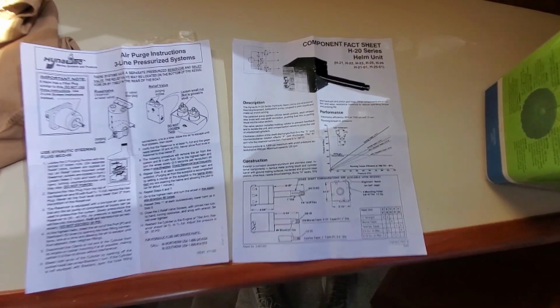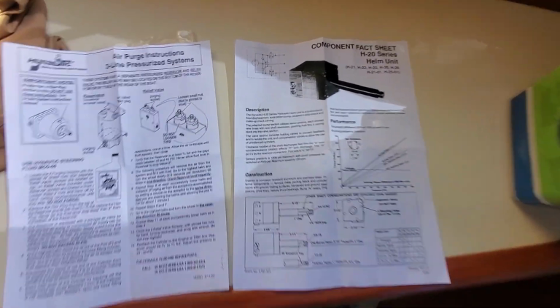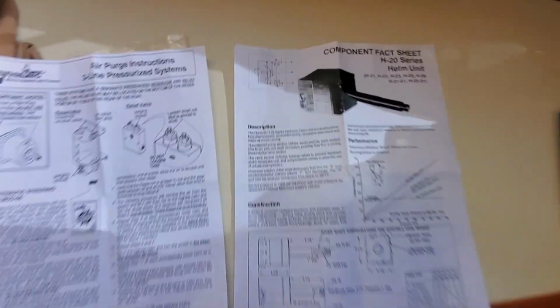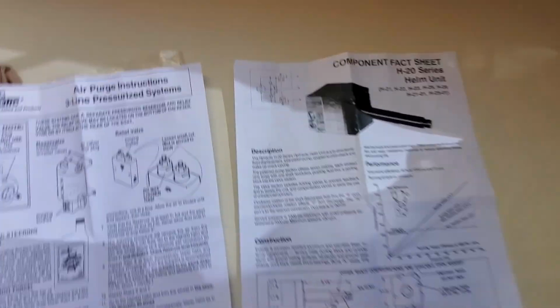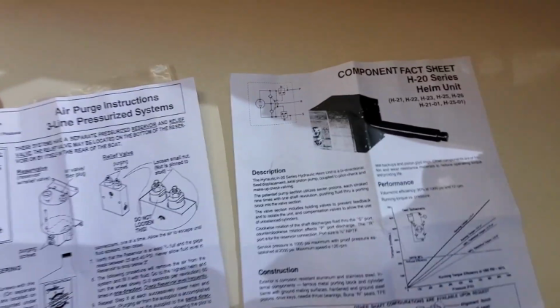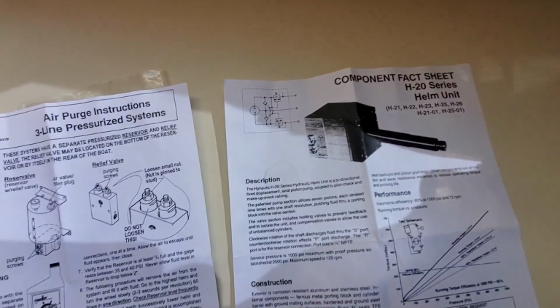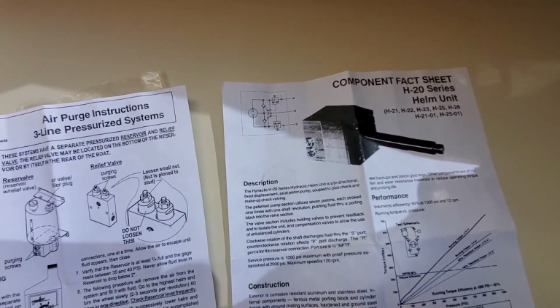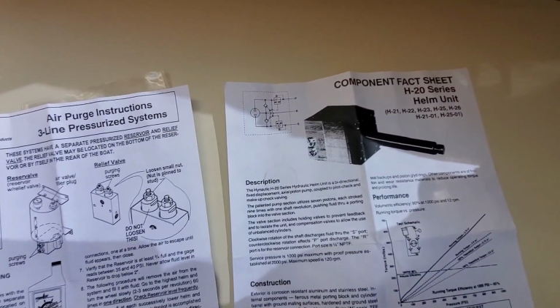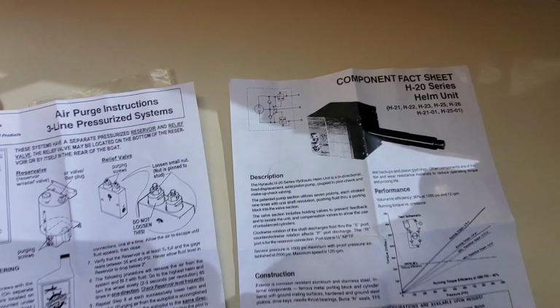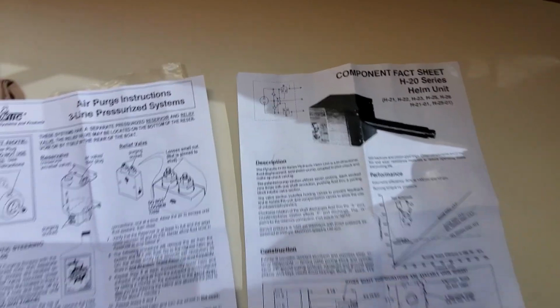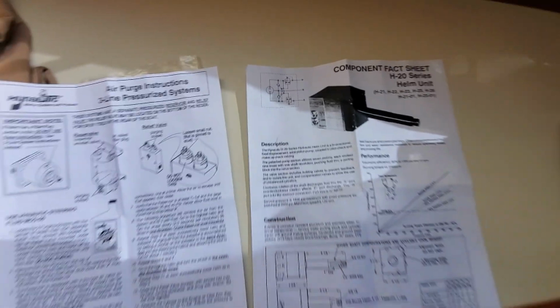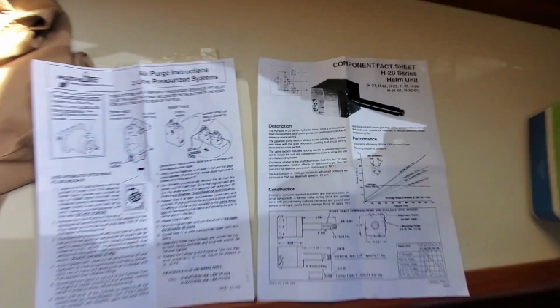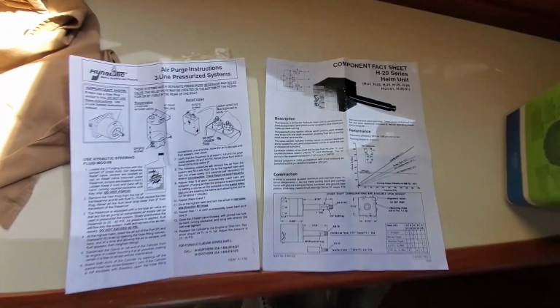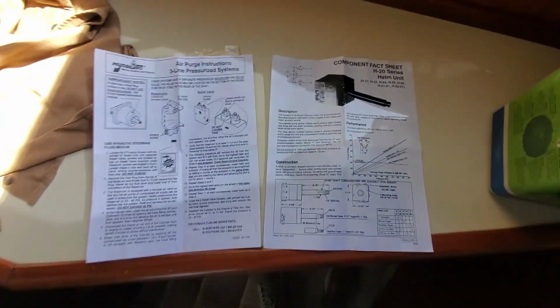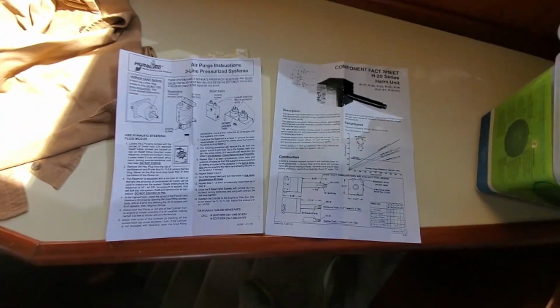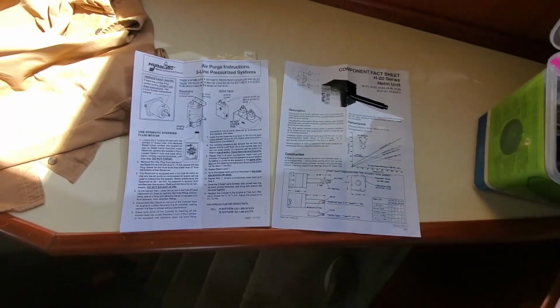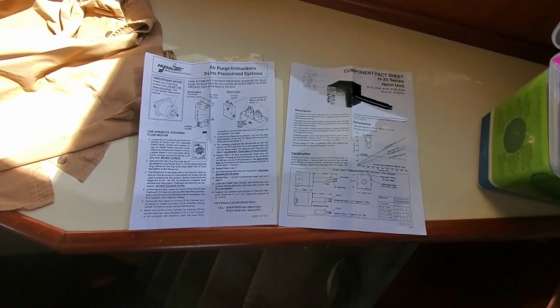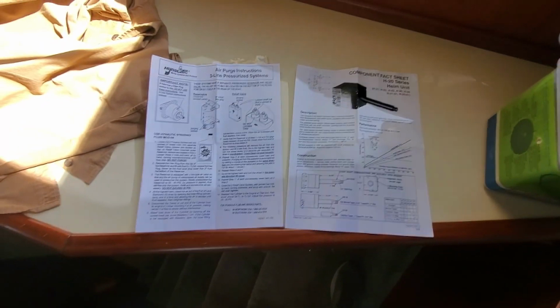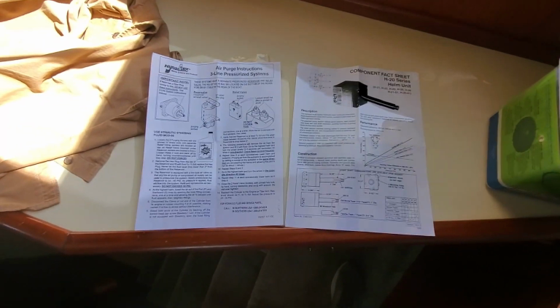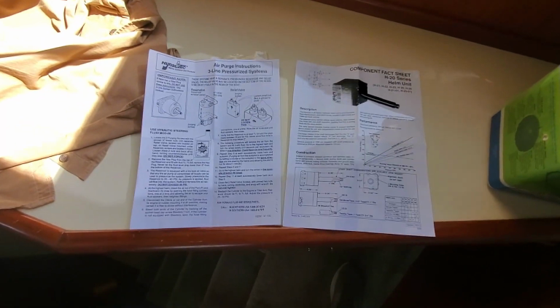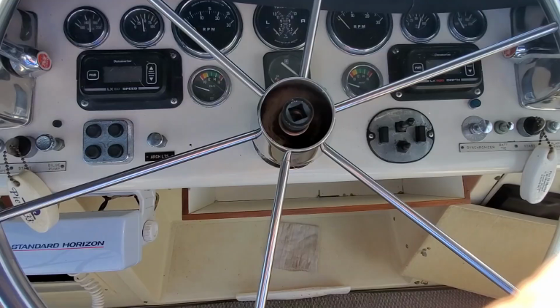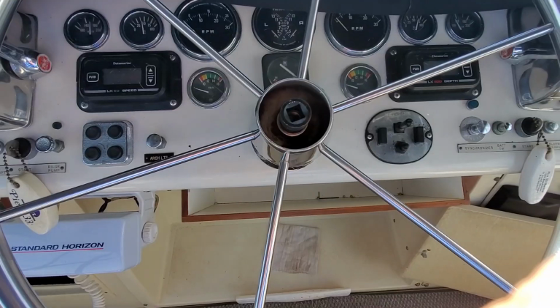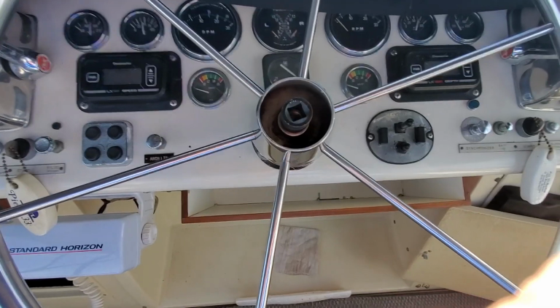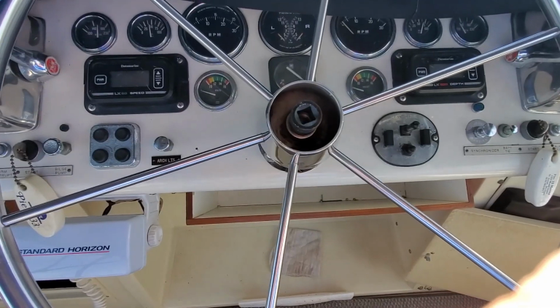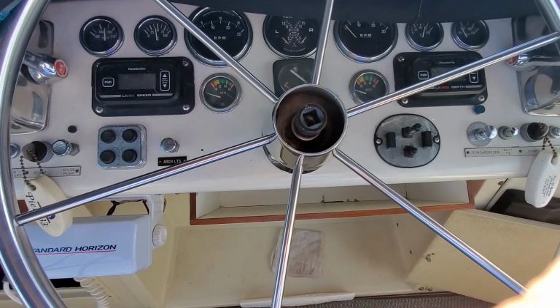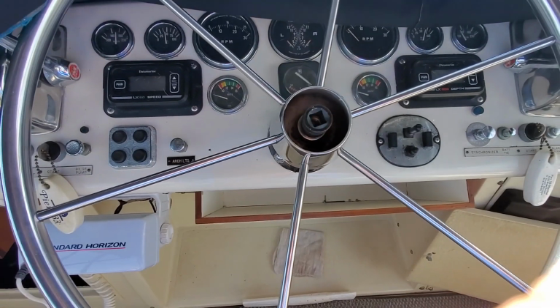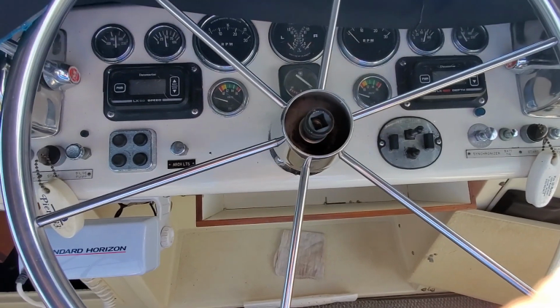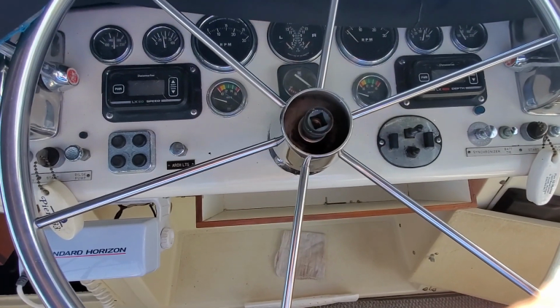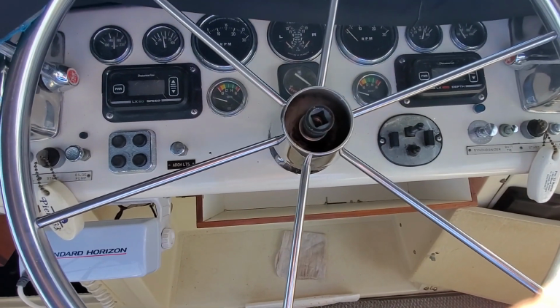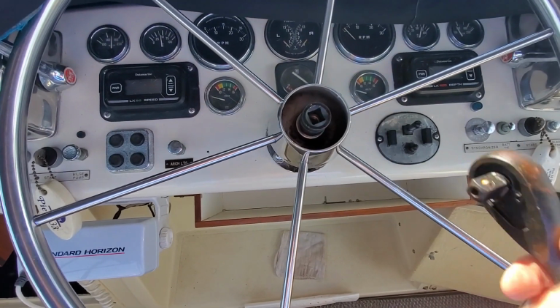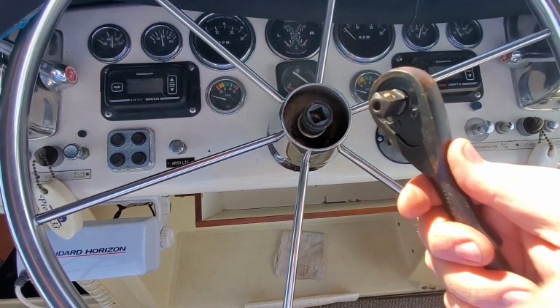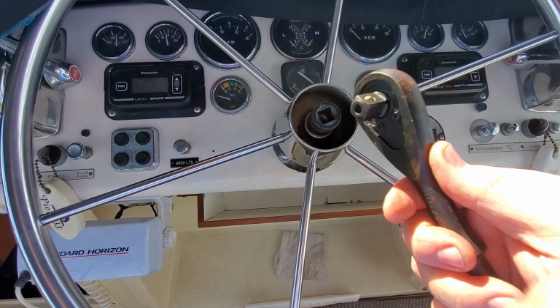So we're going to give this a try. By the way, this is a High Nautic H20 — that's what we're working on, three-quarter inch.